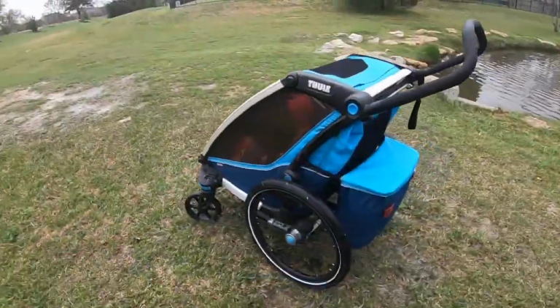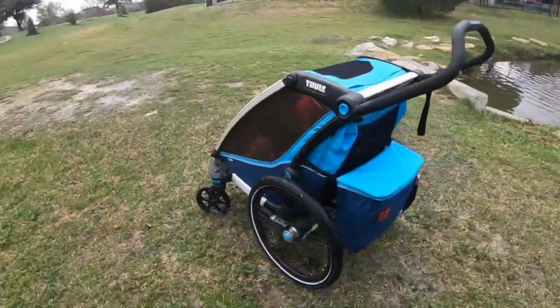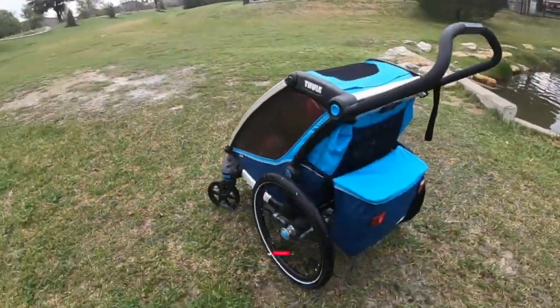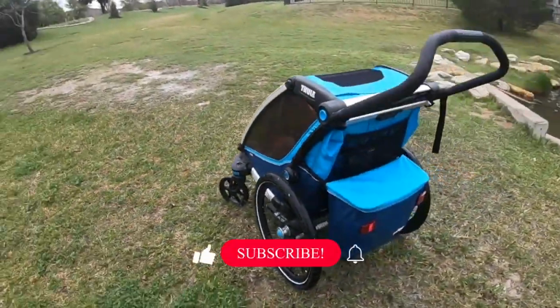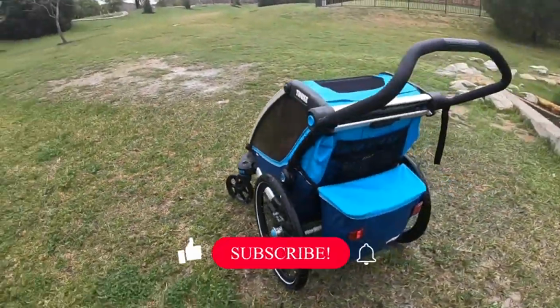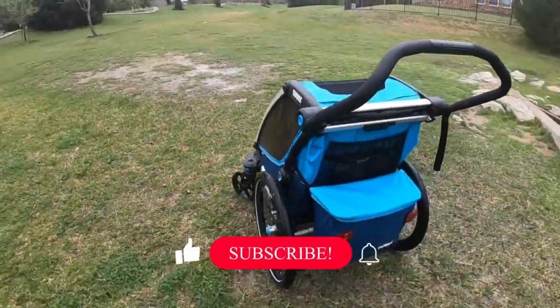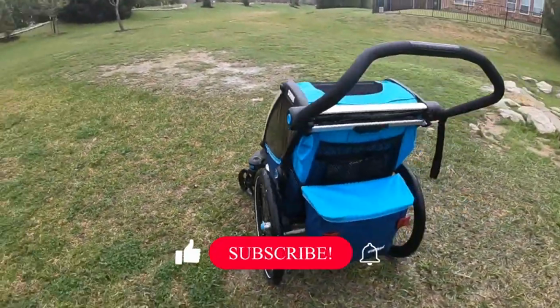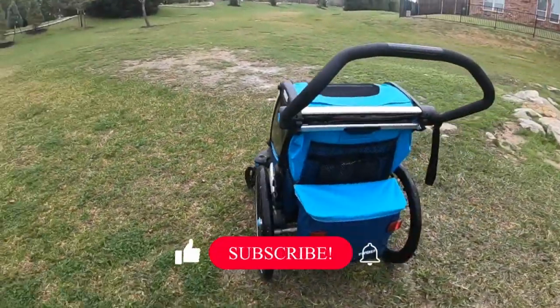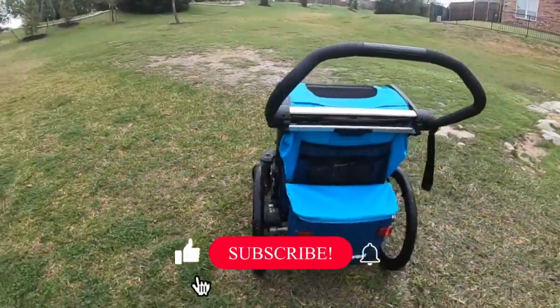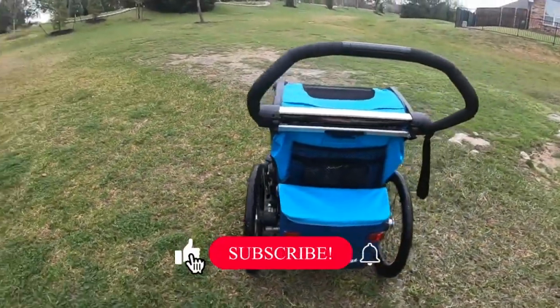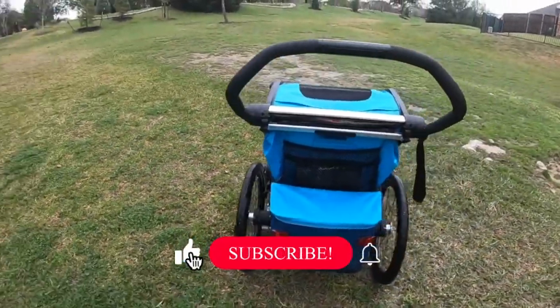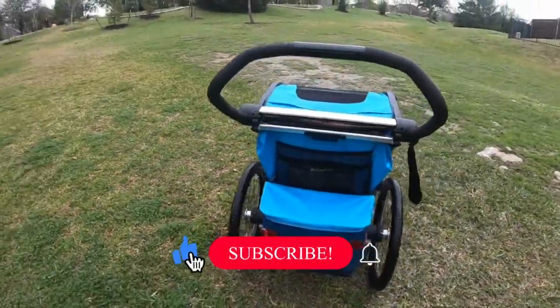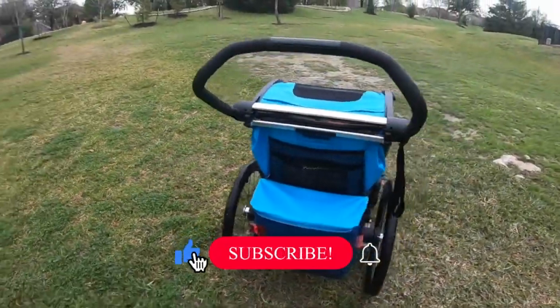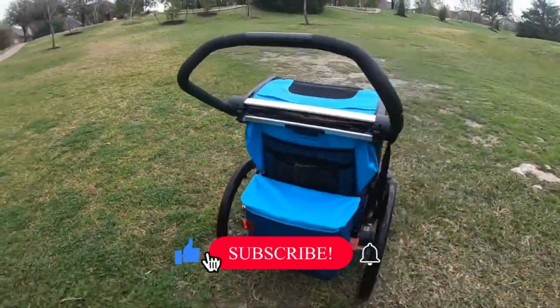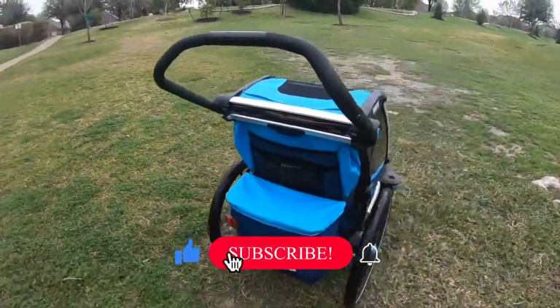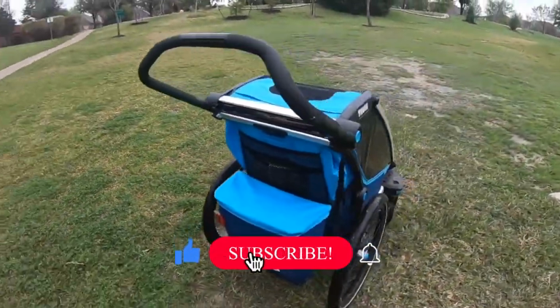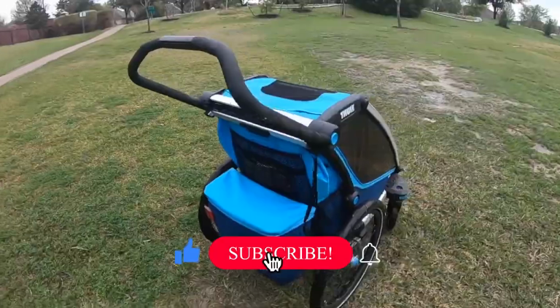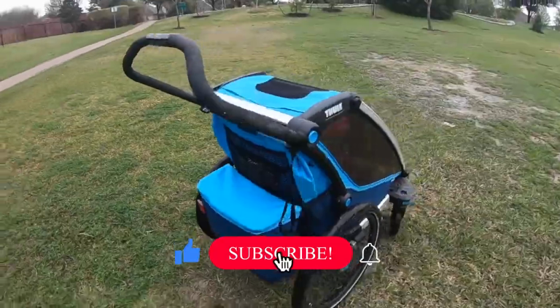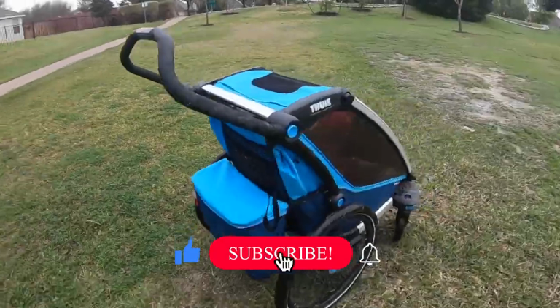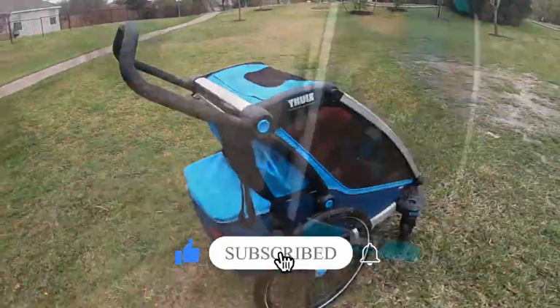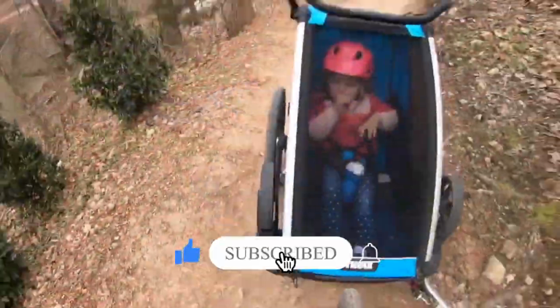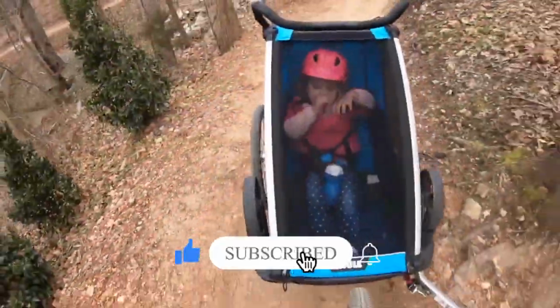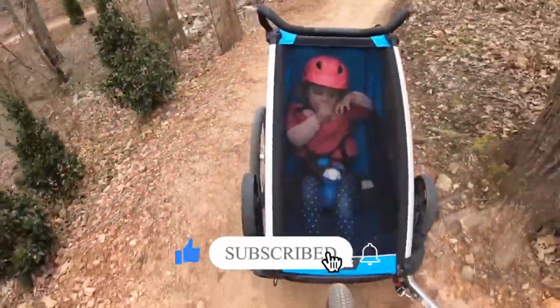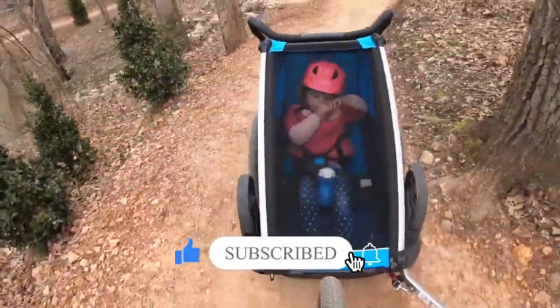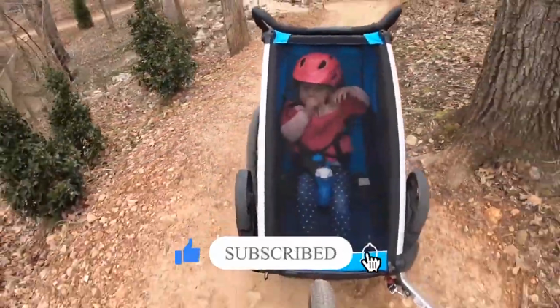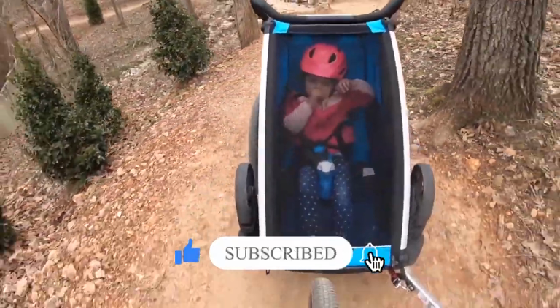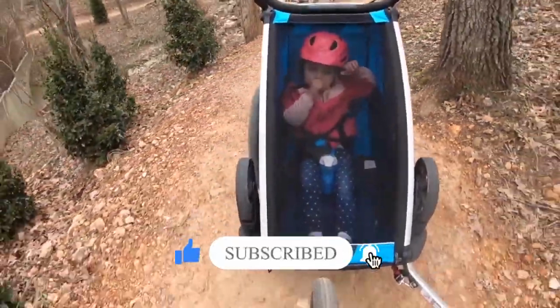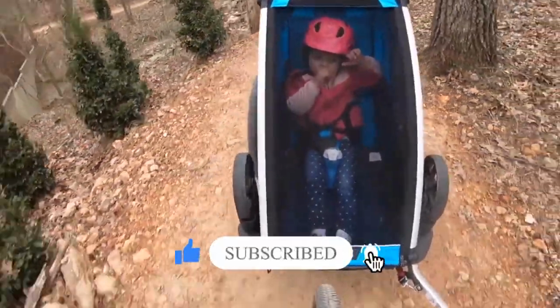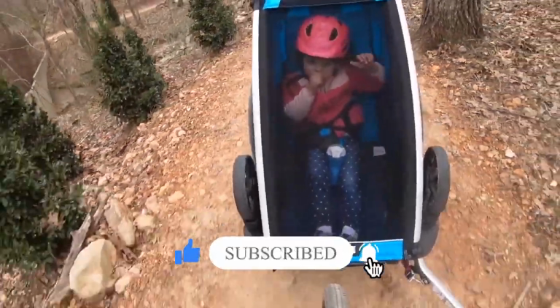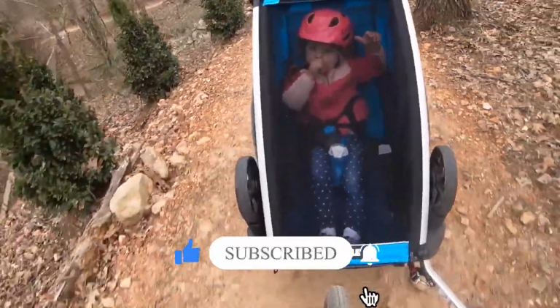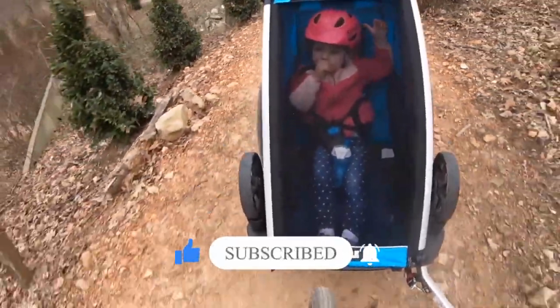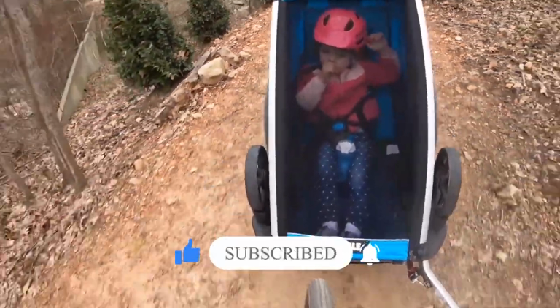Before starting the video, be sure to smash the like button and subscribe to never miss out on any of our videos.